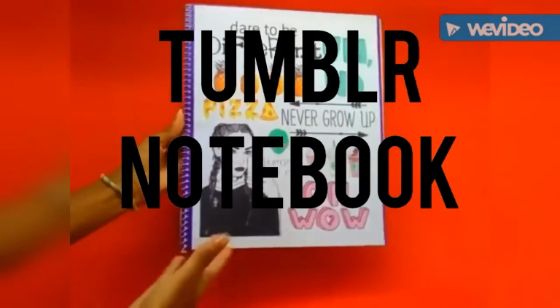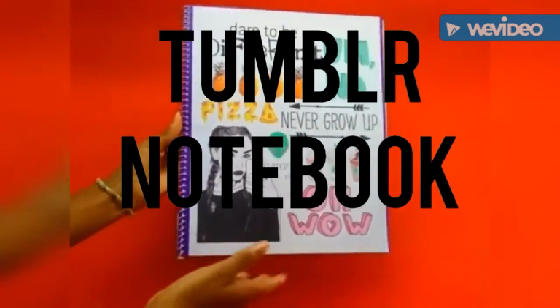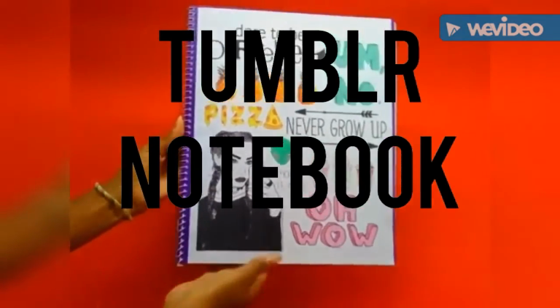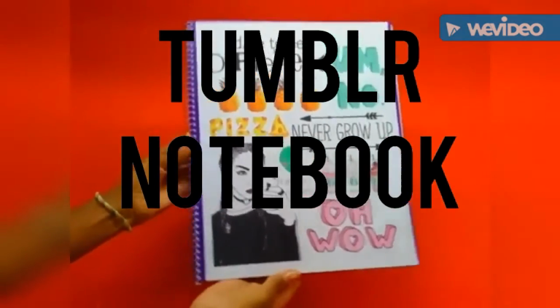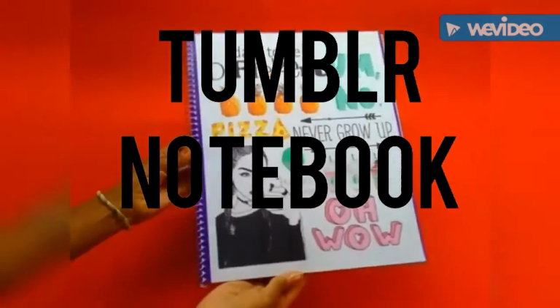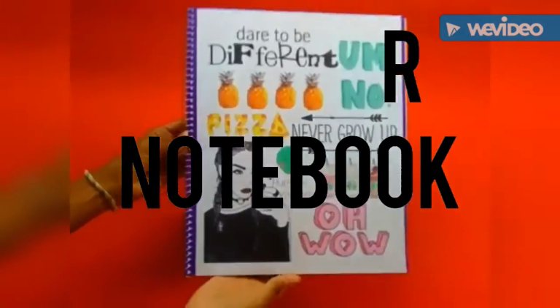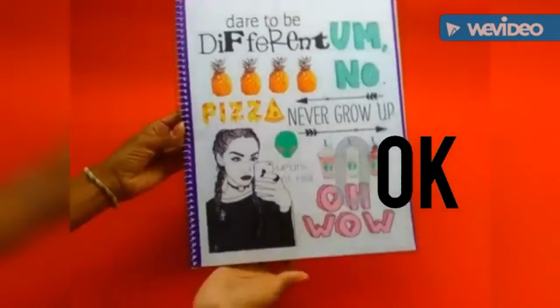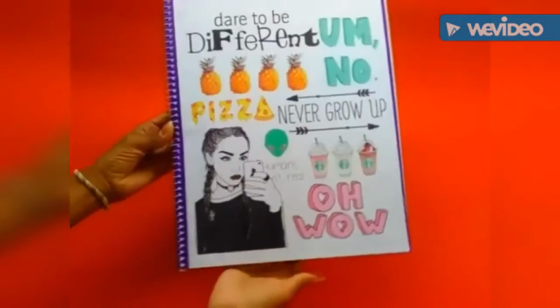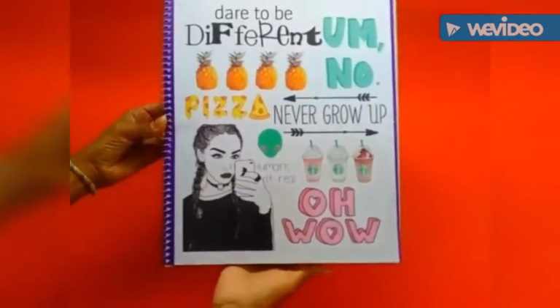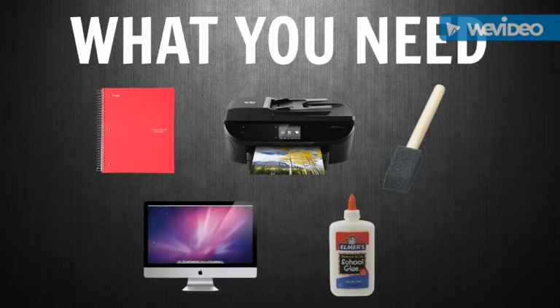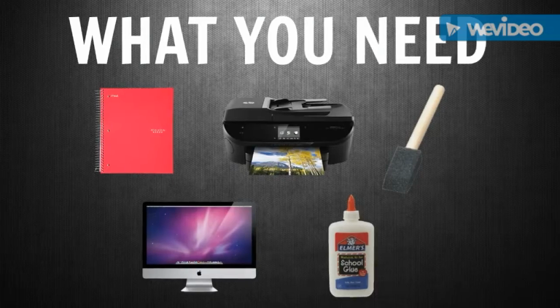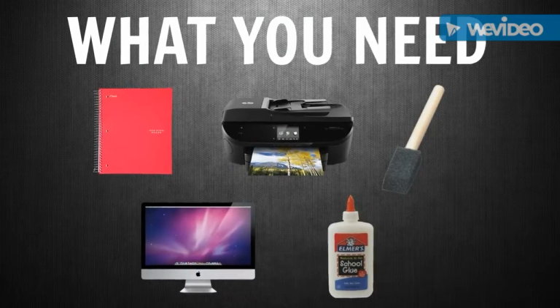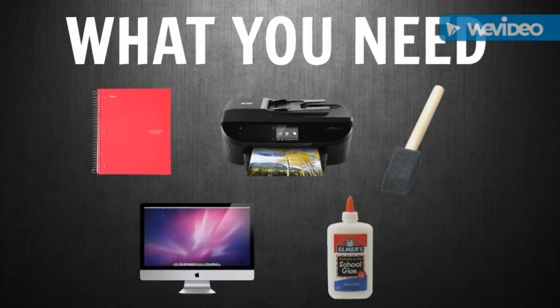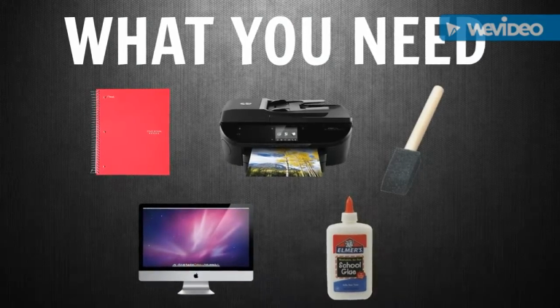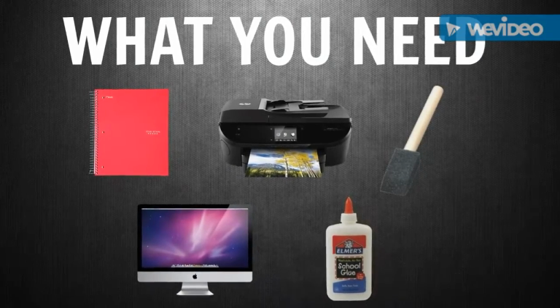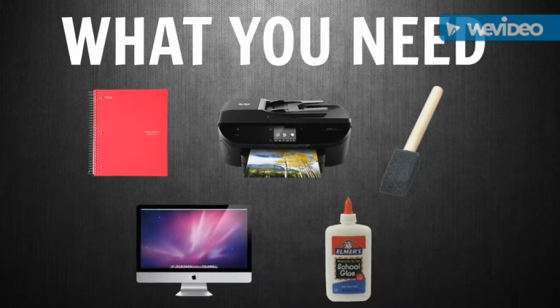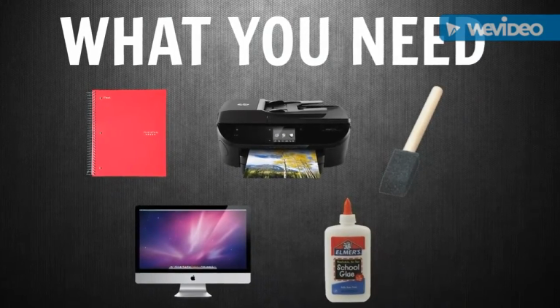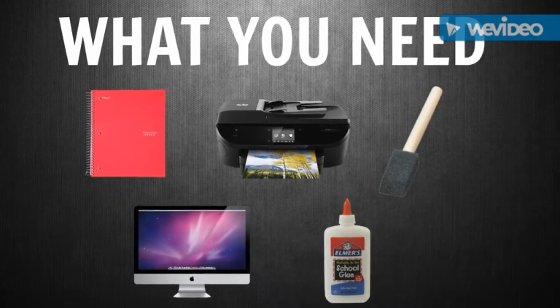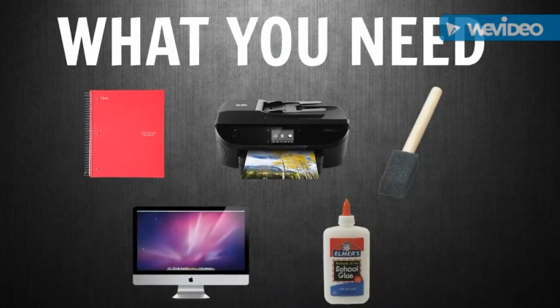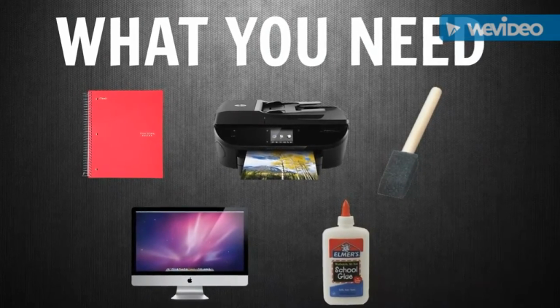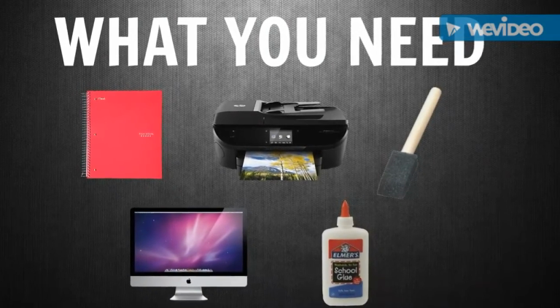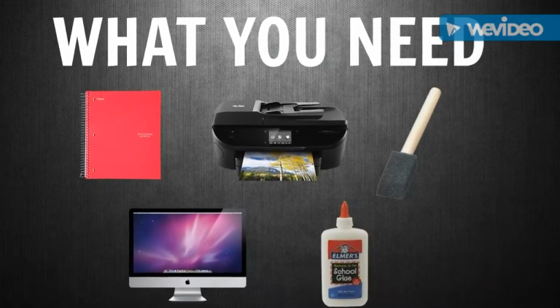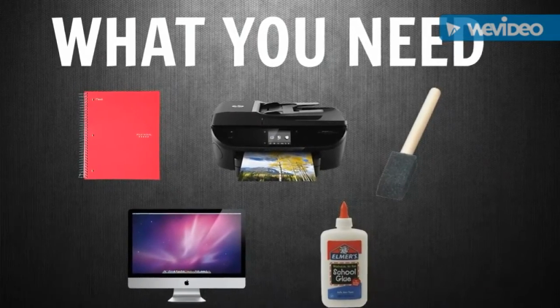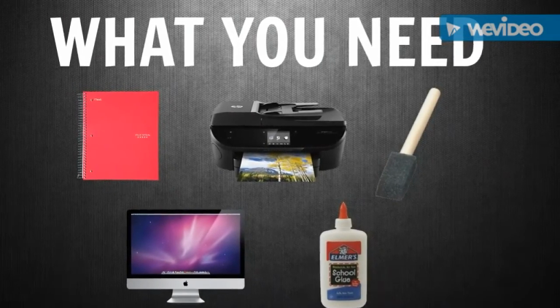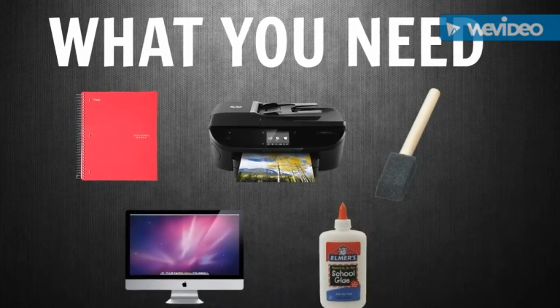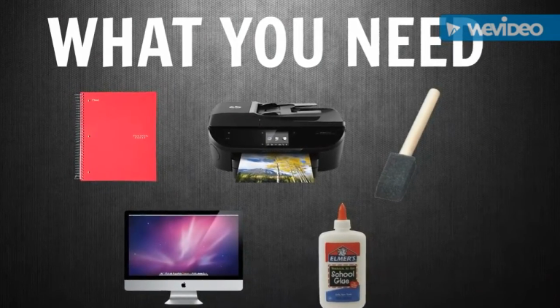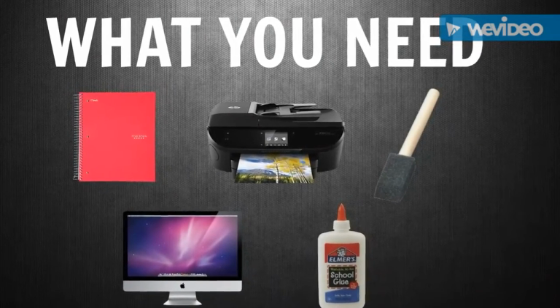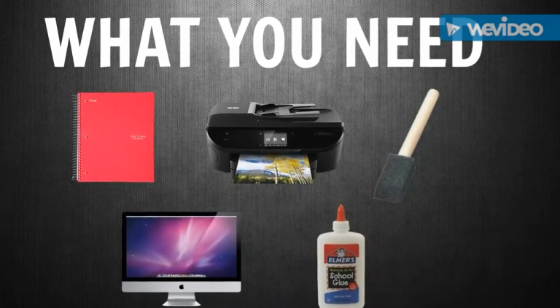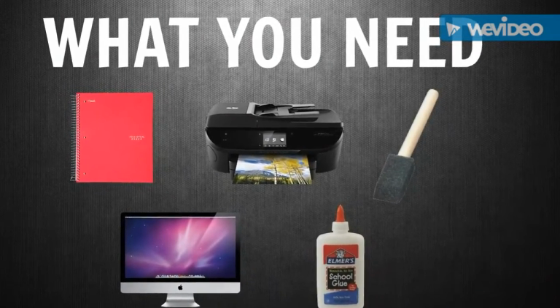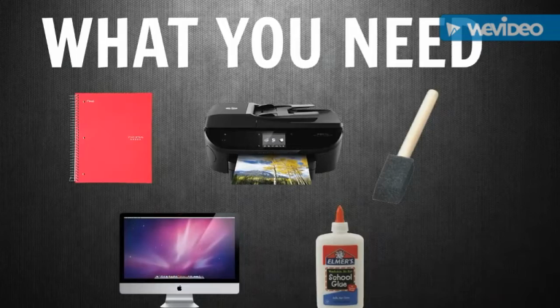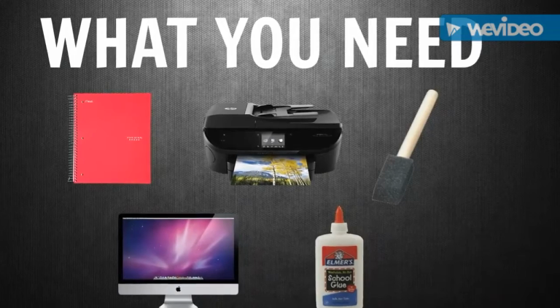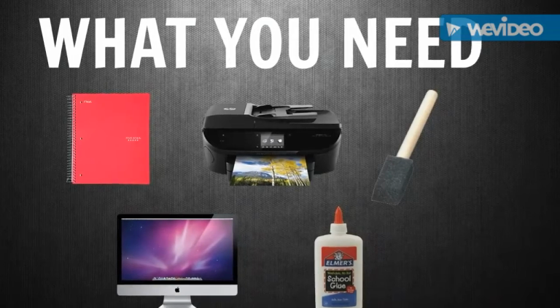The next notebook is the Tumblr notebook. All you'll be needing is a spiral notebook, your printer, computer, some glue, and a paintbrush.